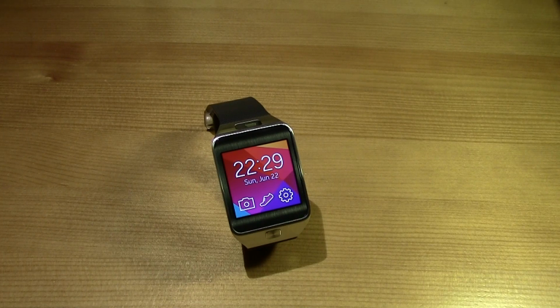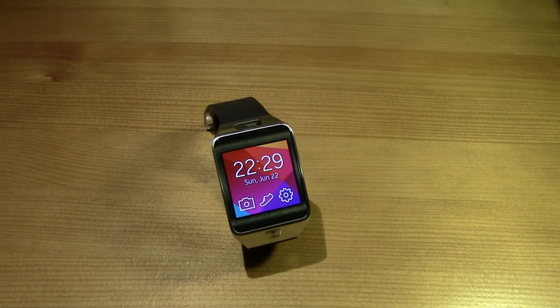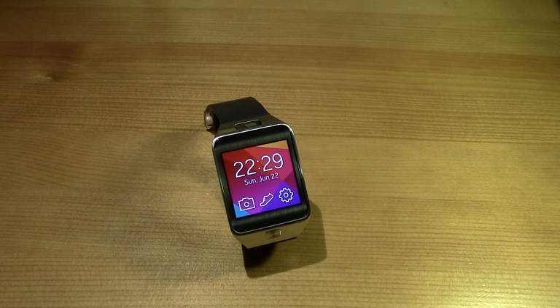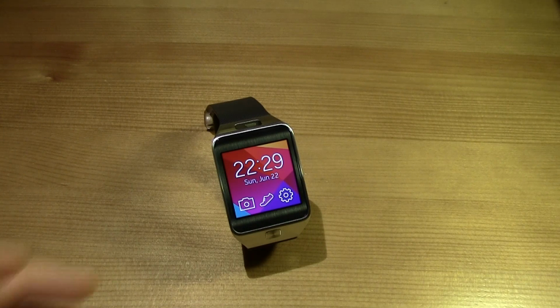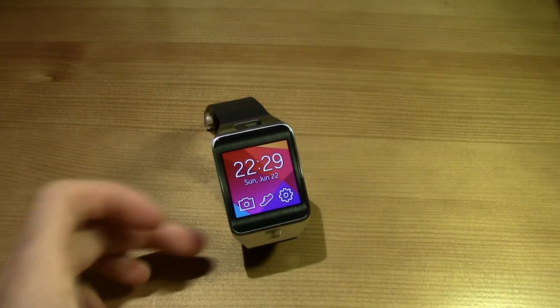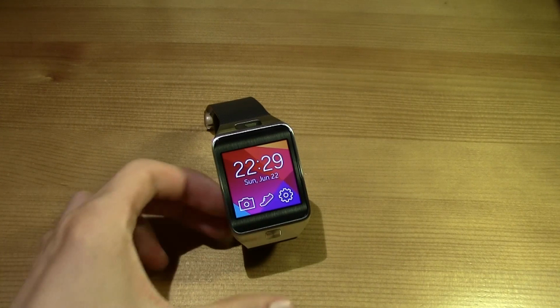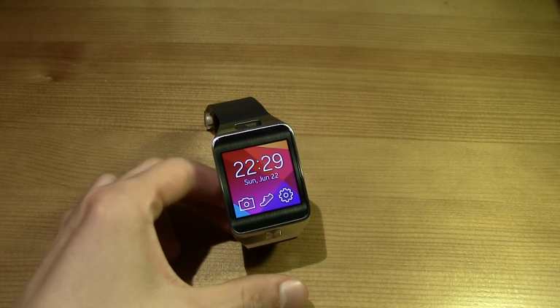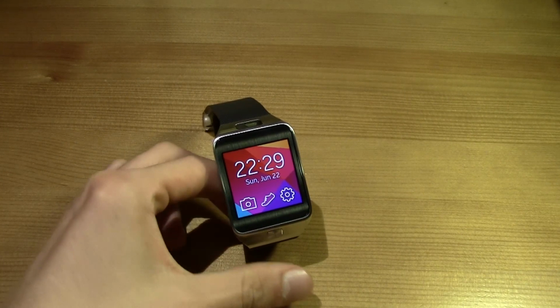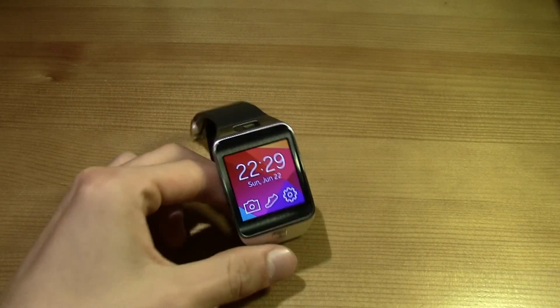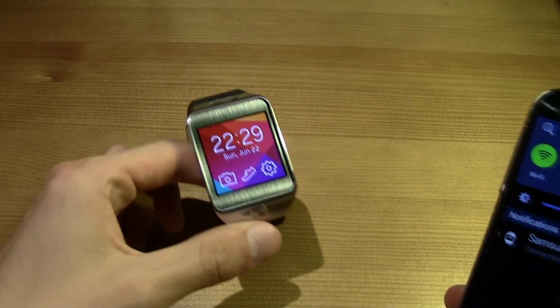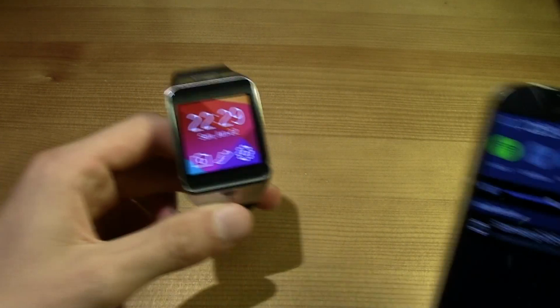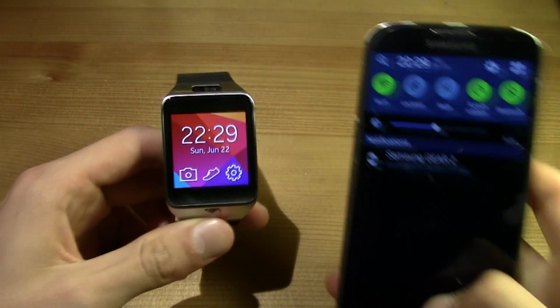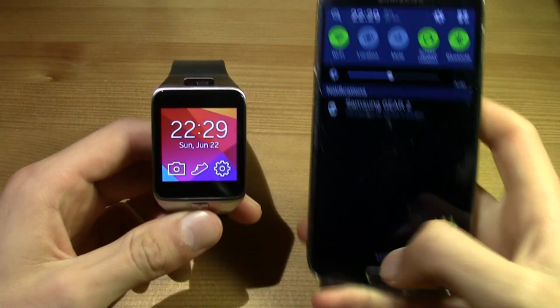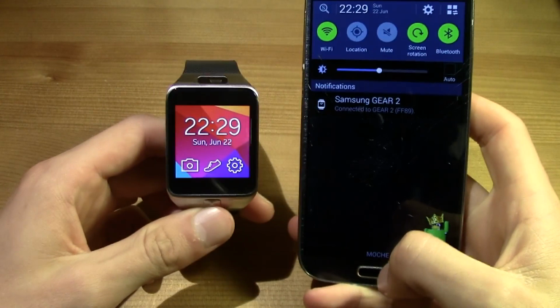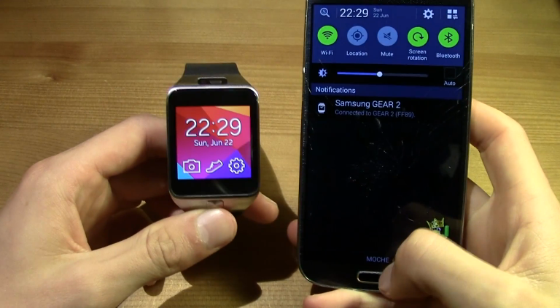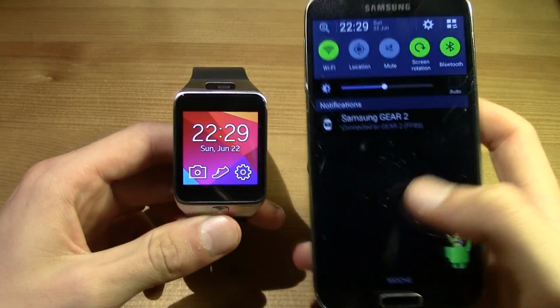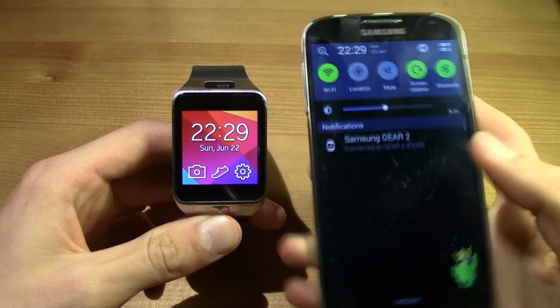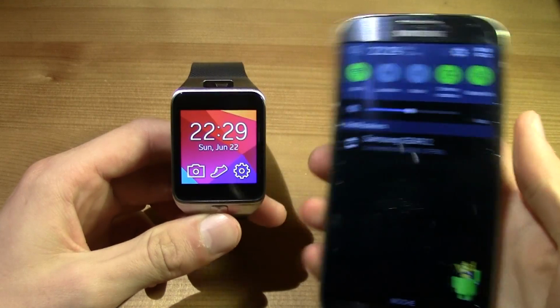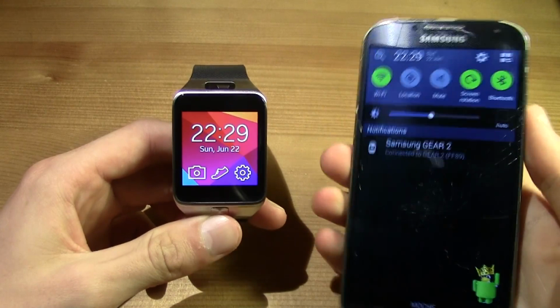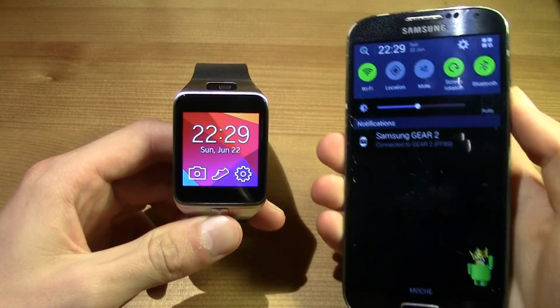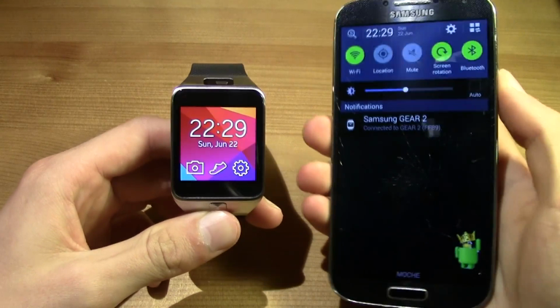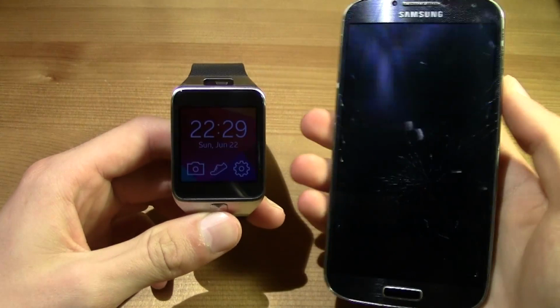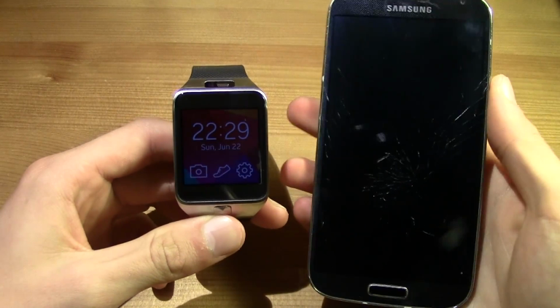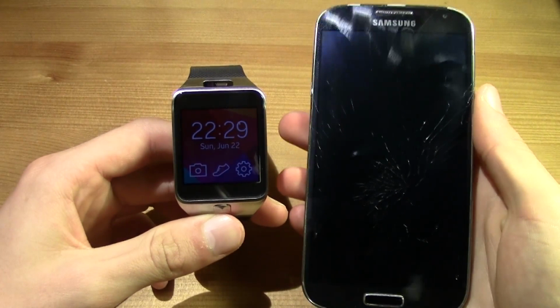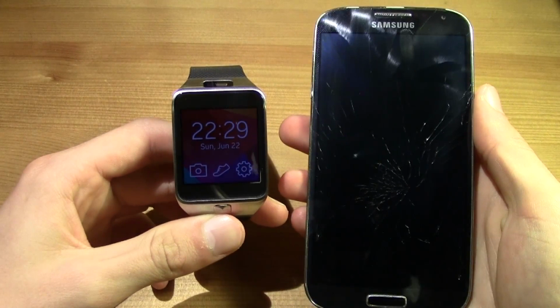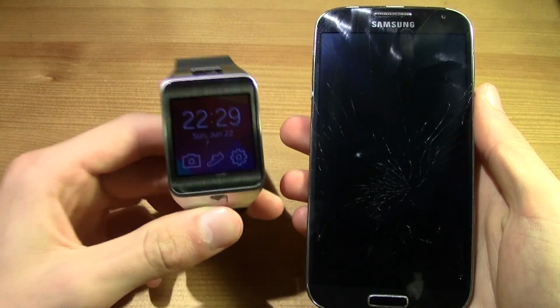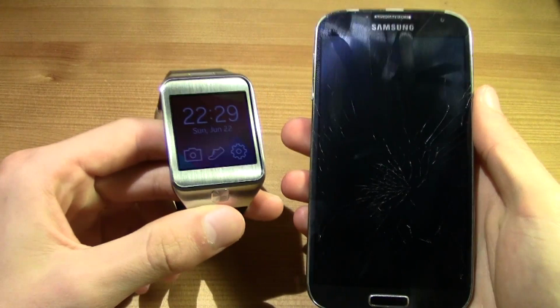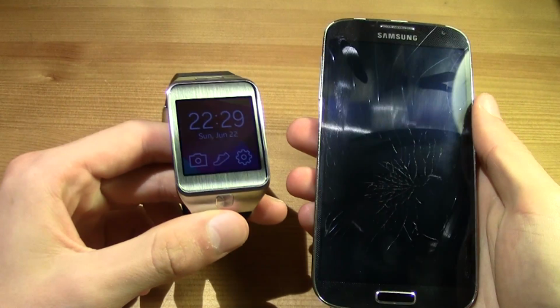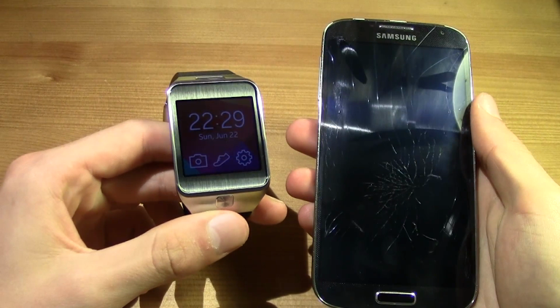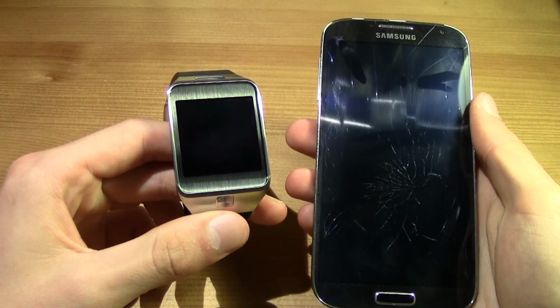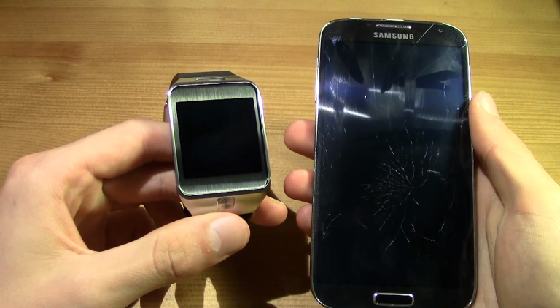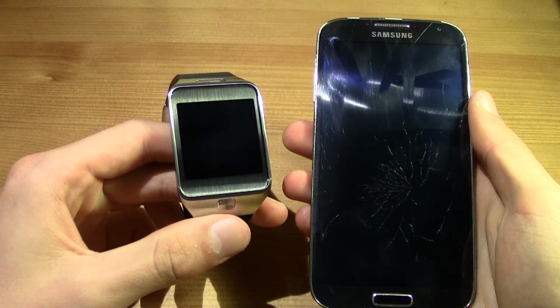Hi guys, this is TM over here and today I'm bringing you a video on how to install apps in your Galaxy Gear 2.